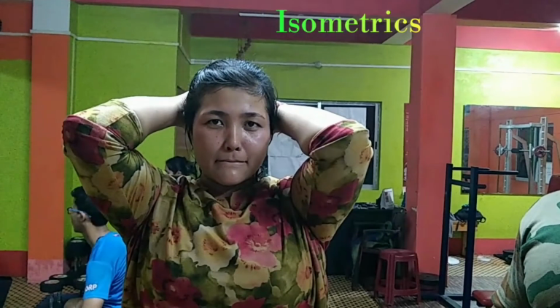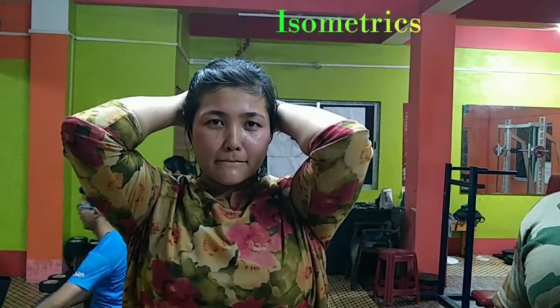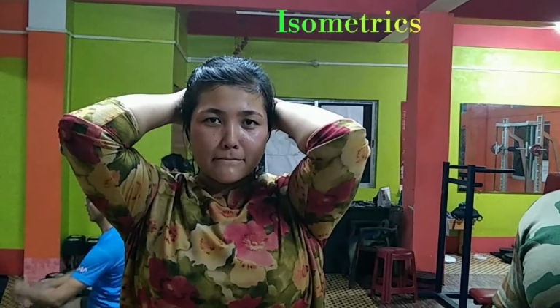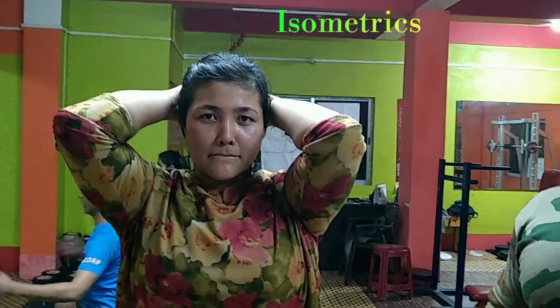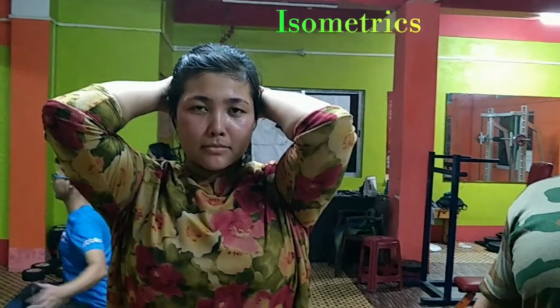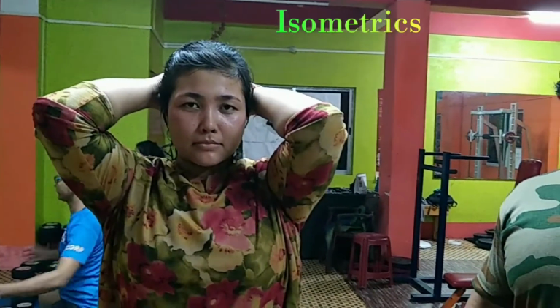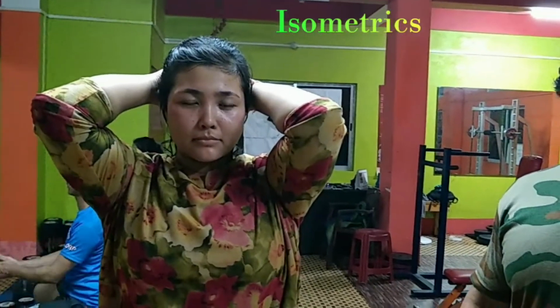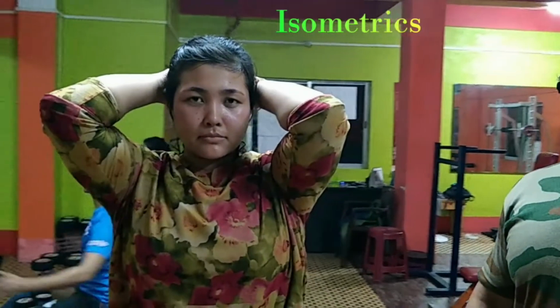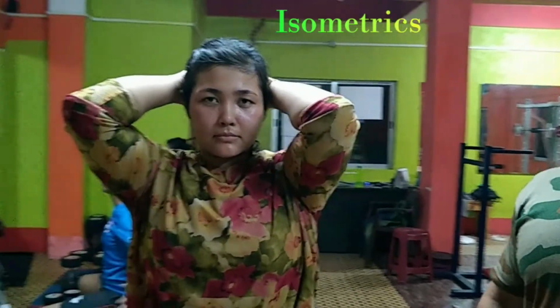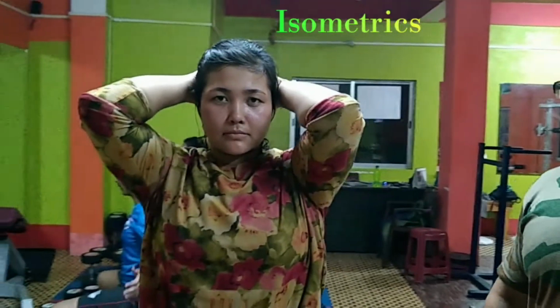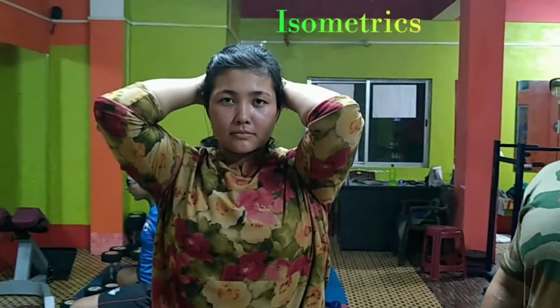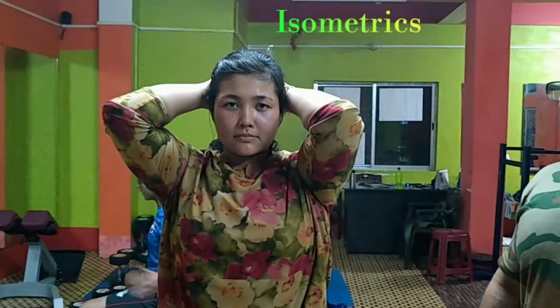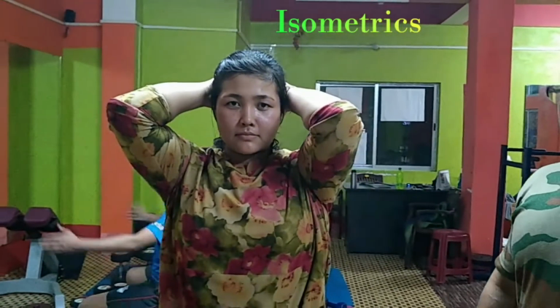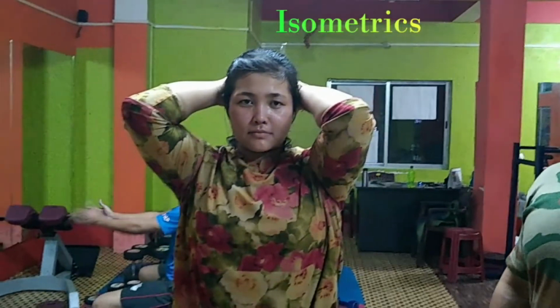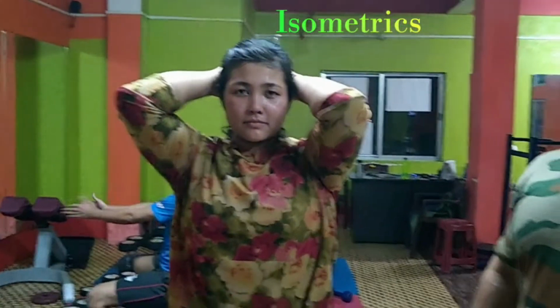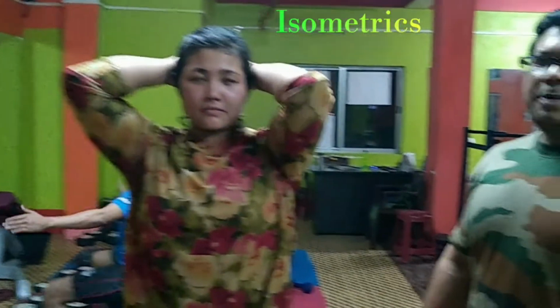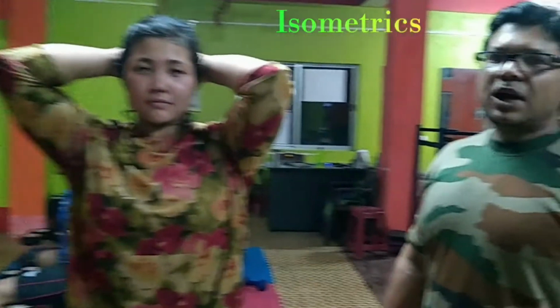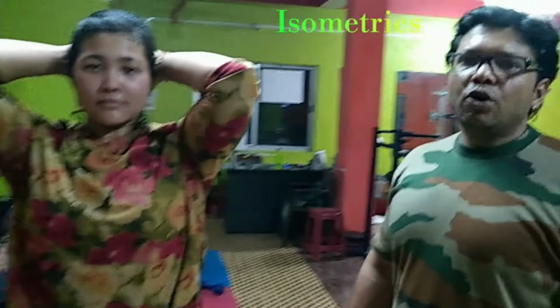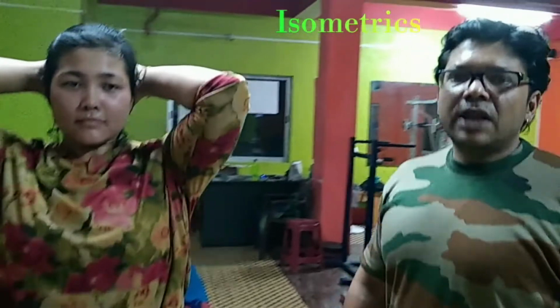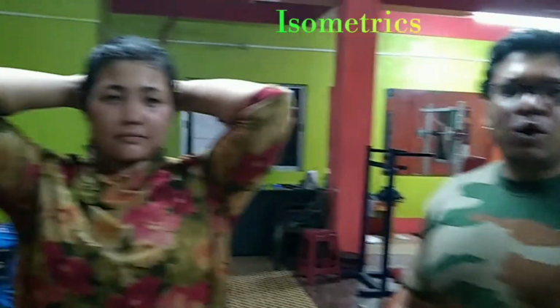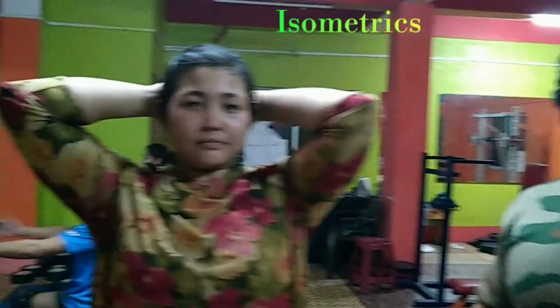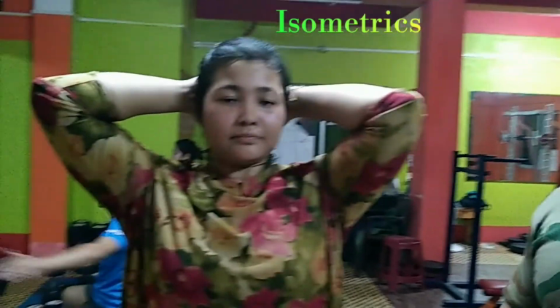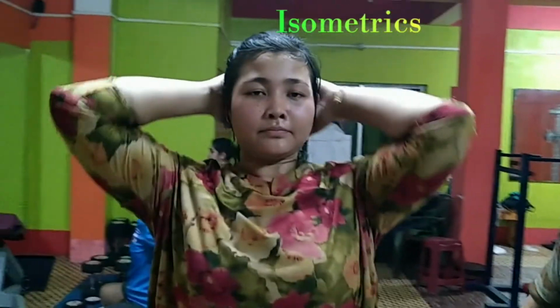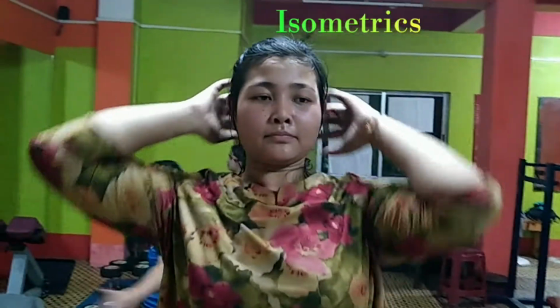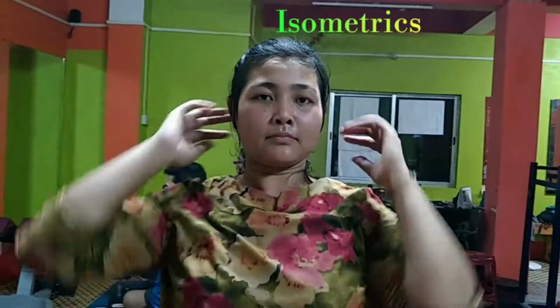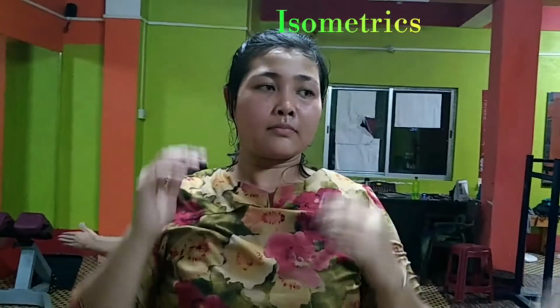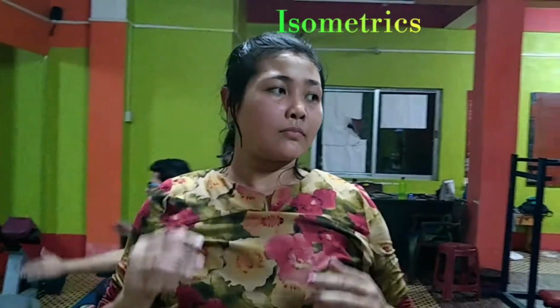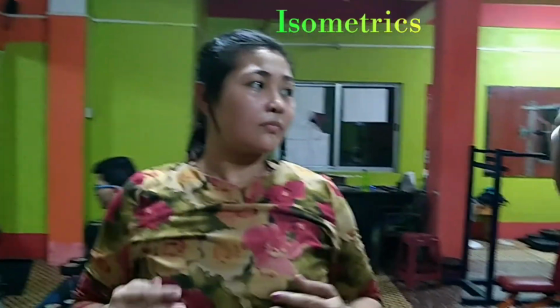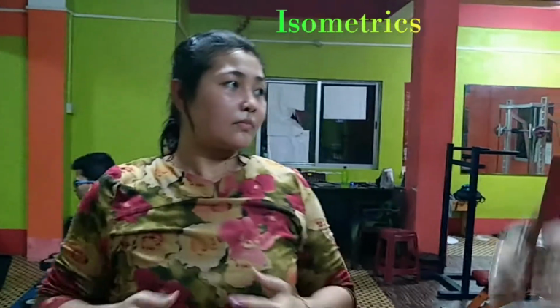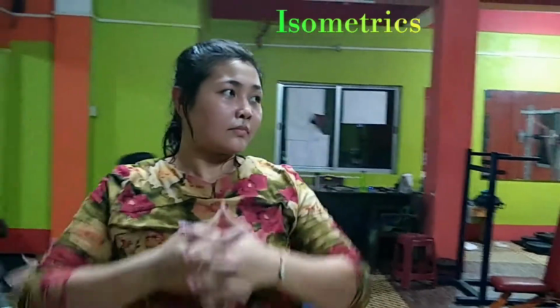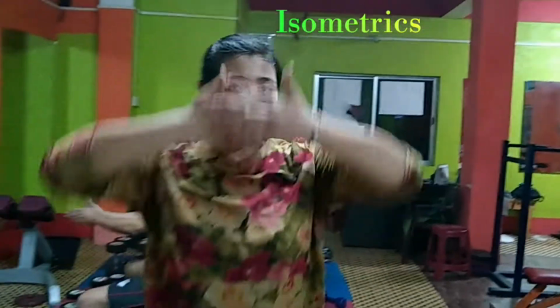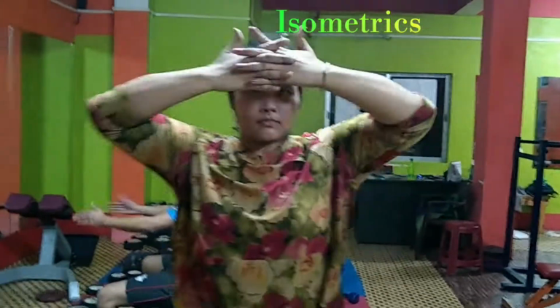Hold the compression as much as you can.